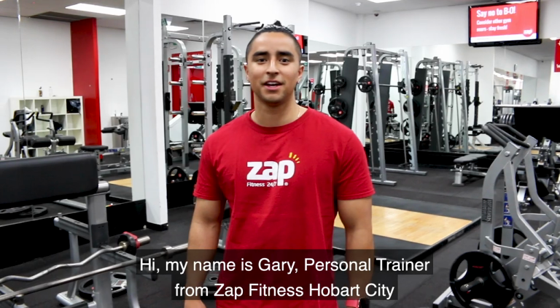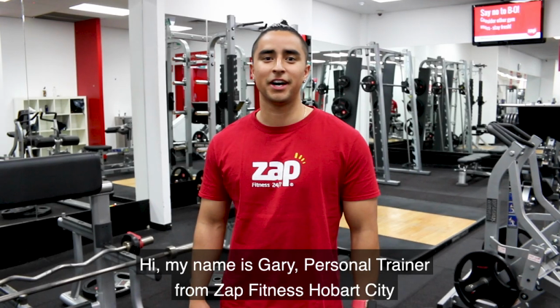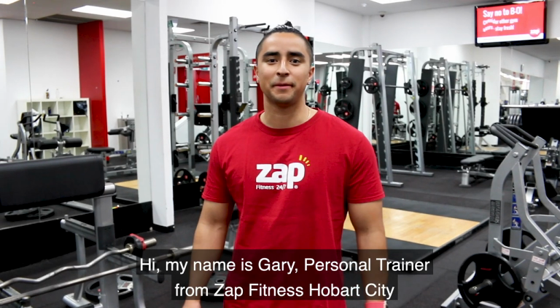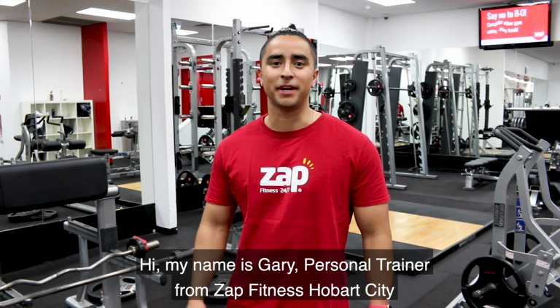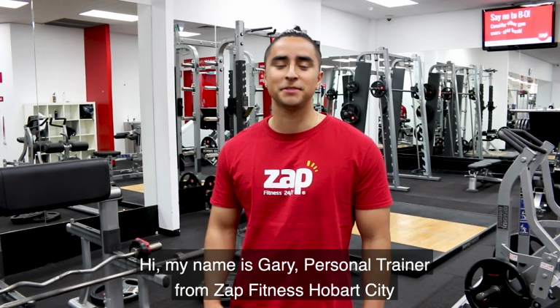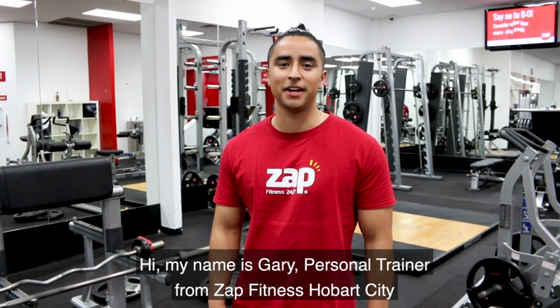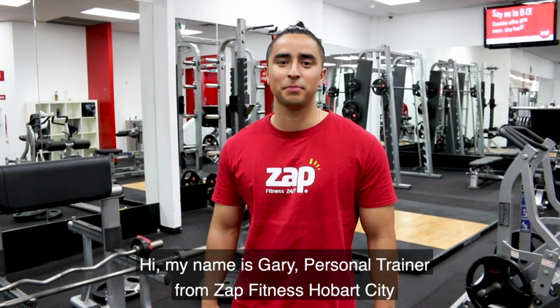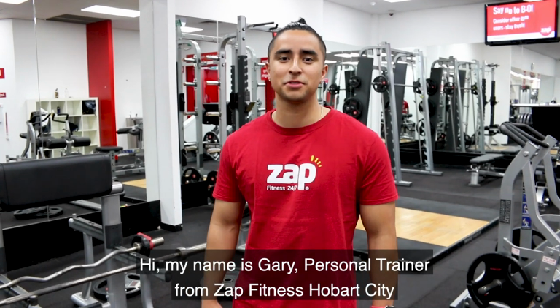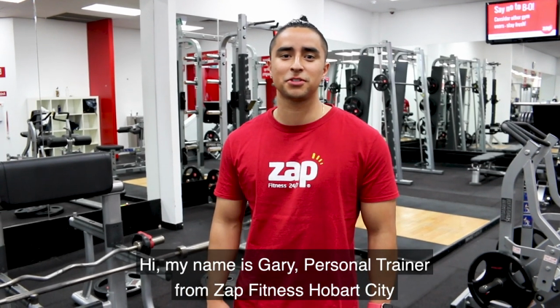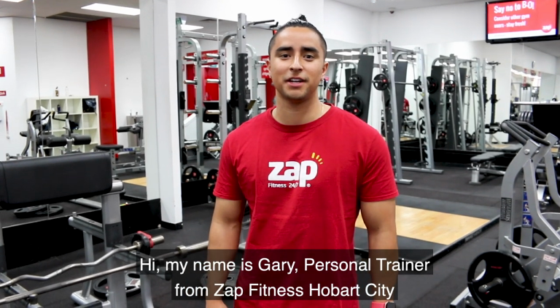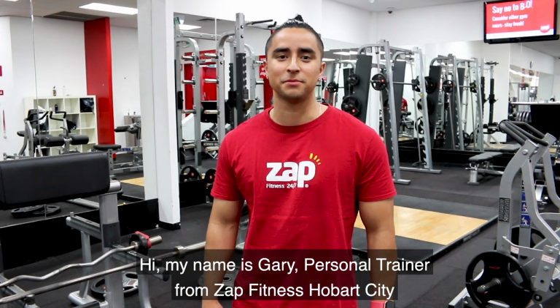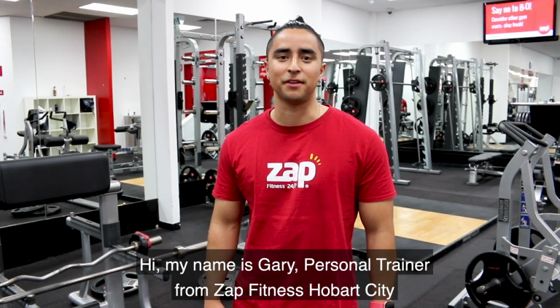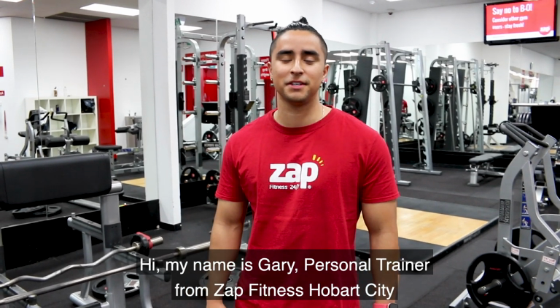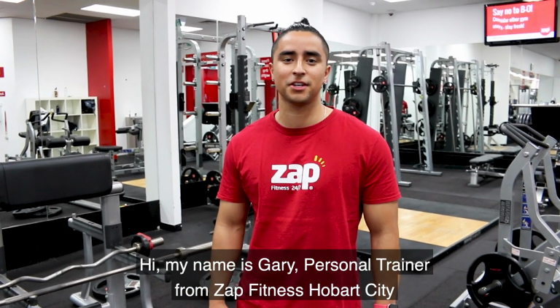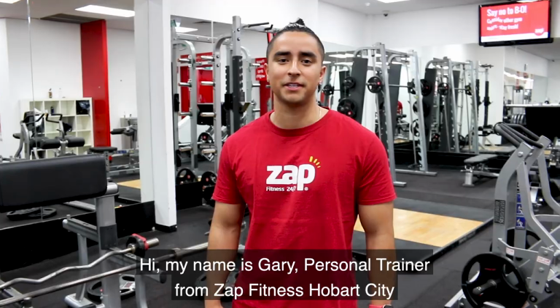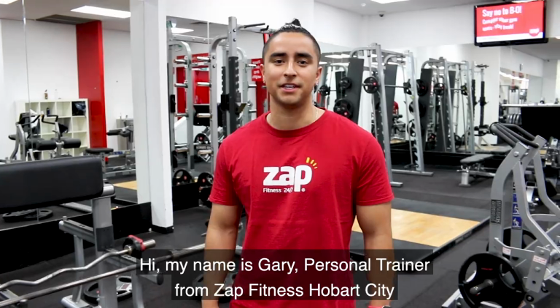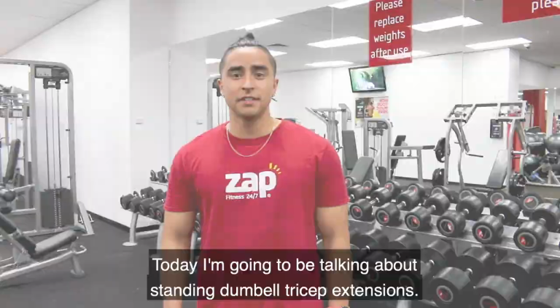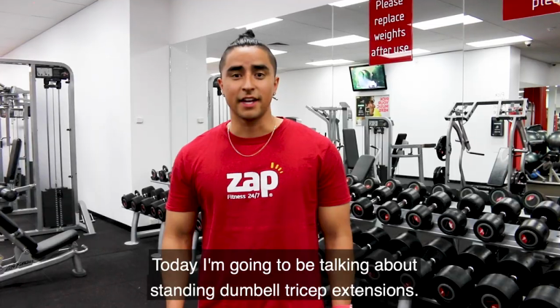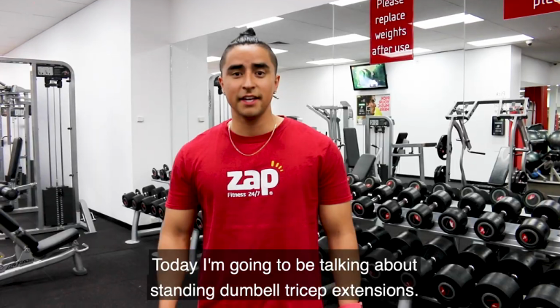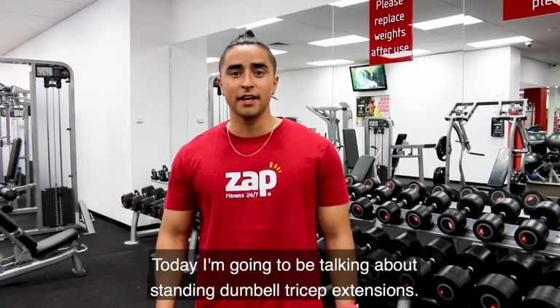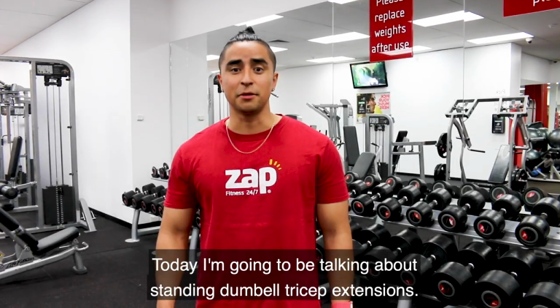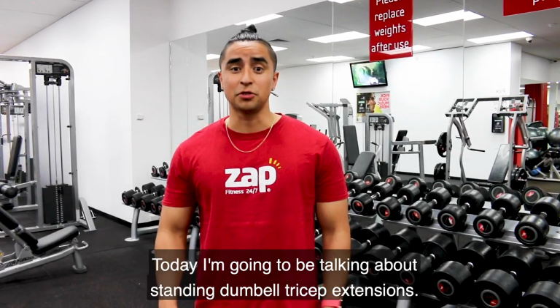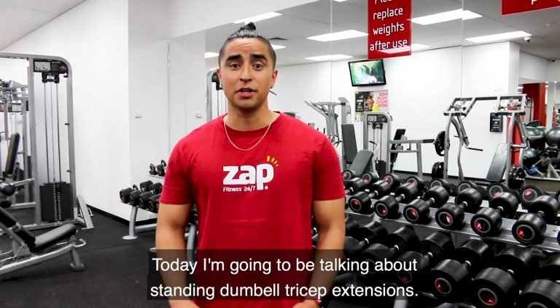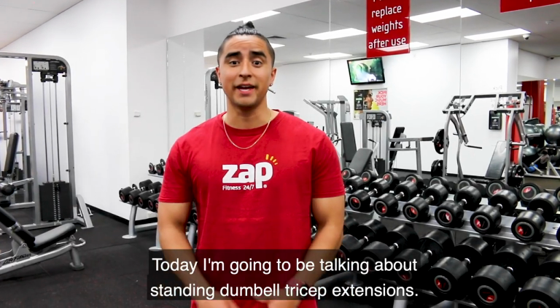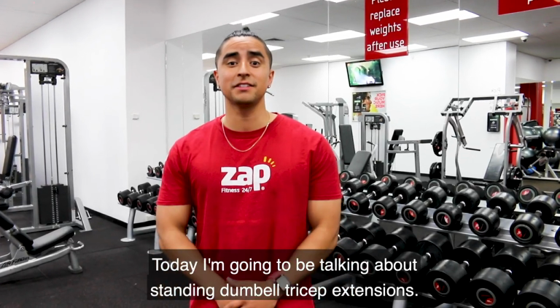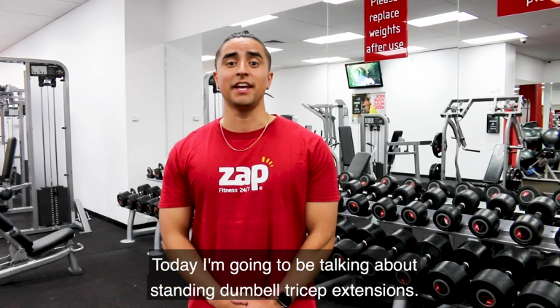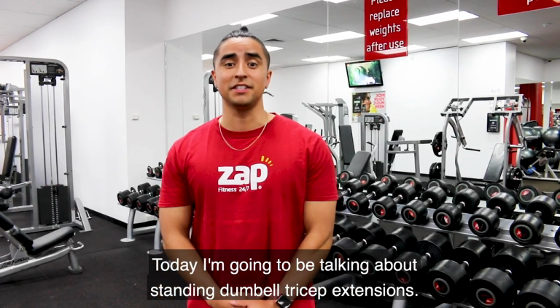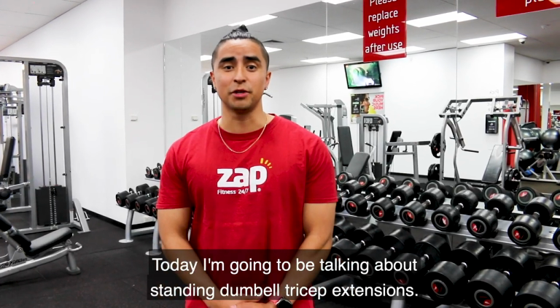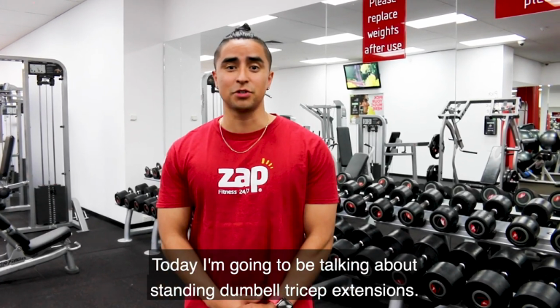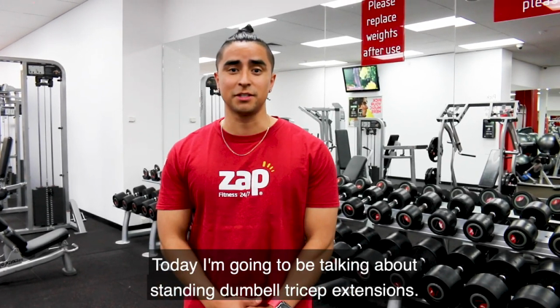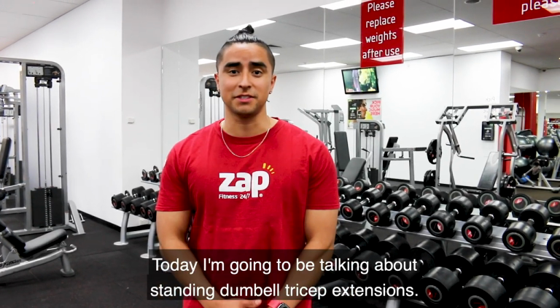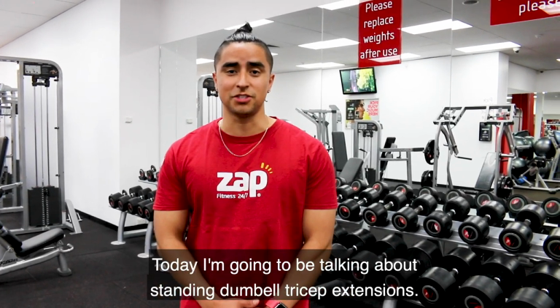Hi, my name's Gary, personal trainer from Zapp Fitness Hobart City. Today I'm going to be talking about standing dumbbell tricep extension.